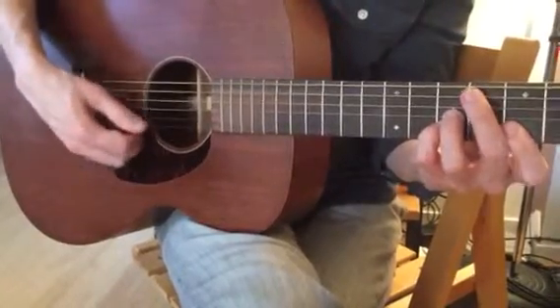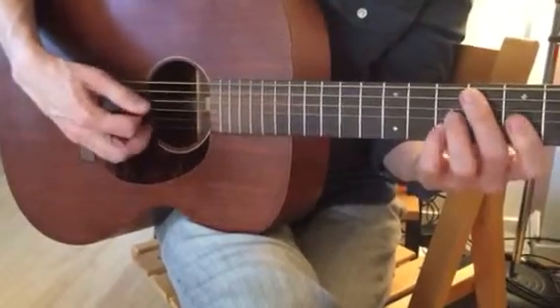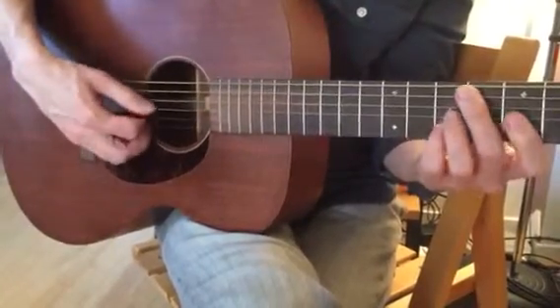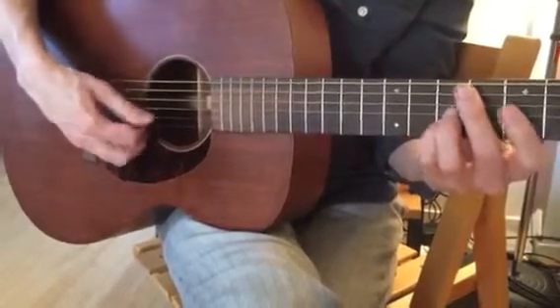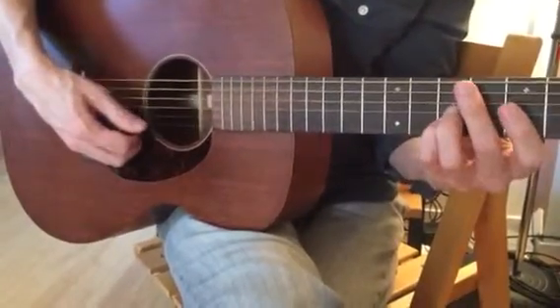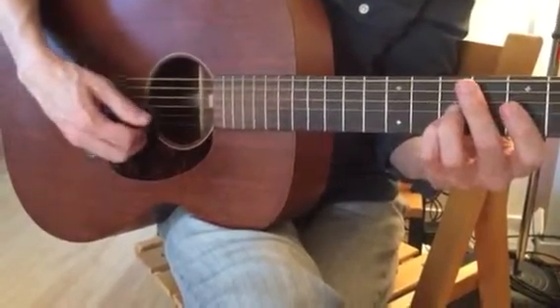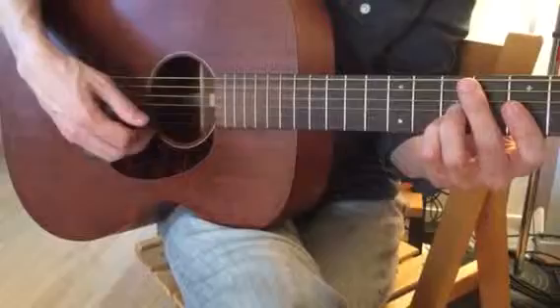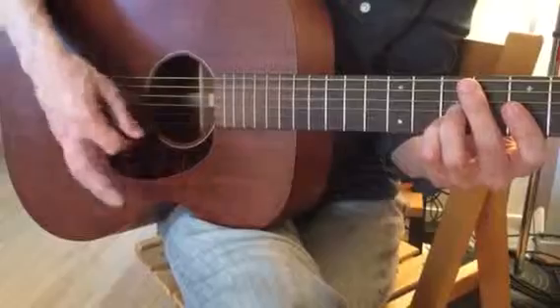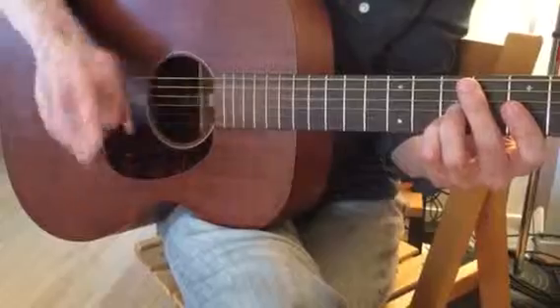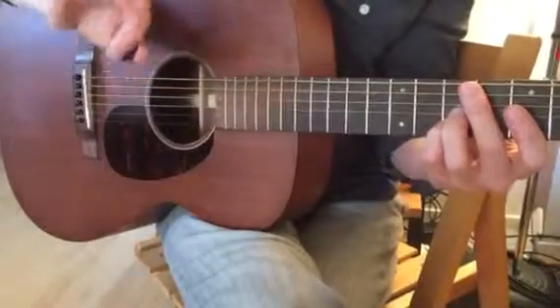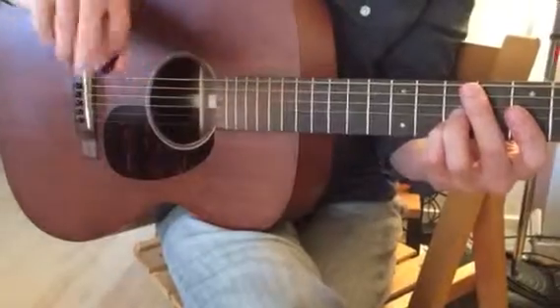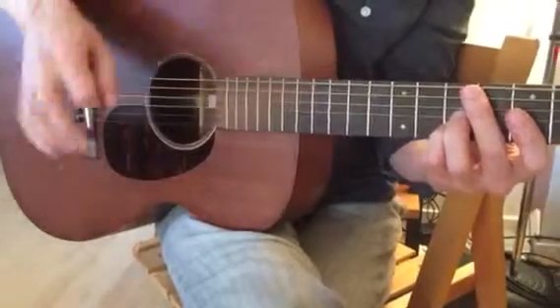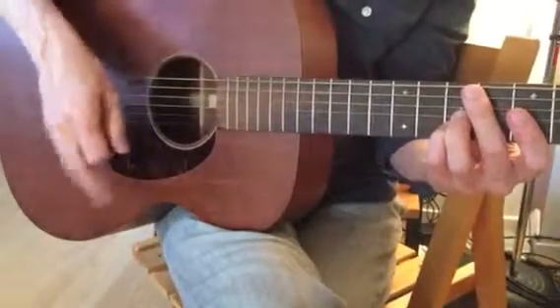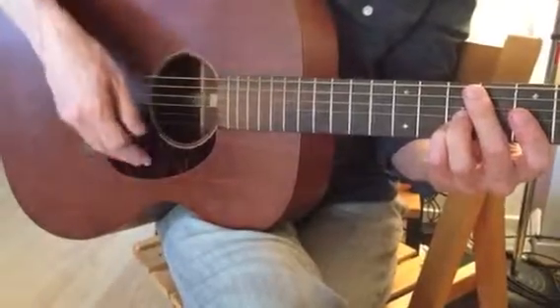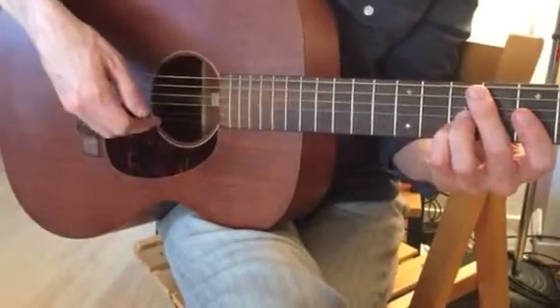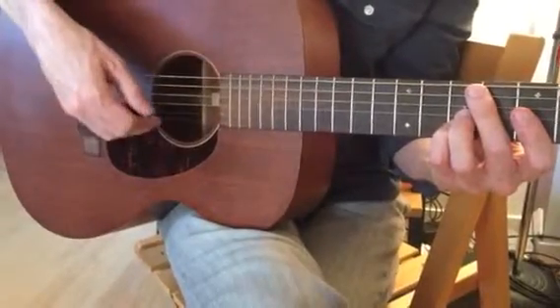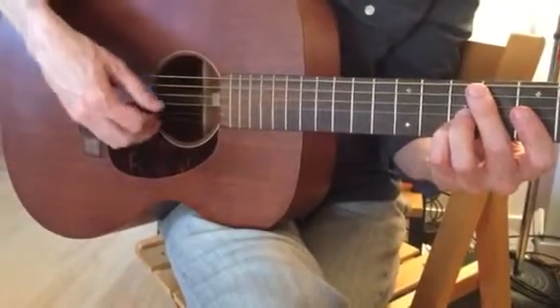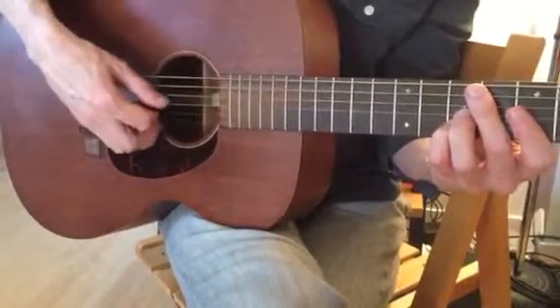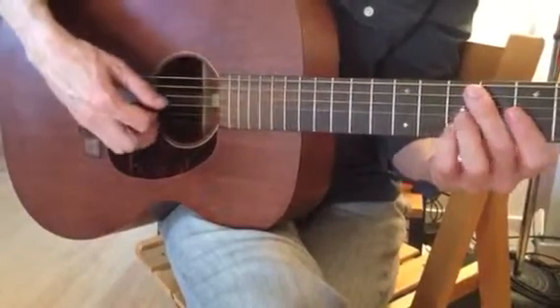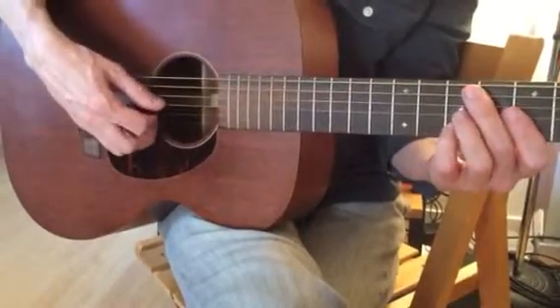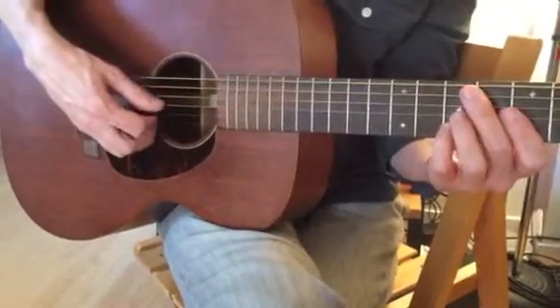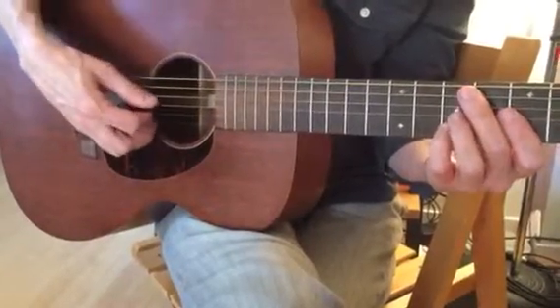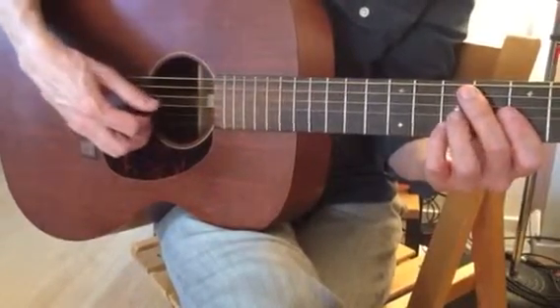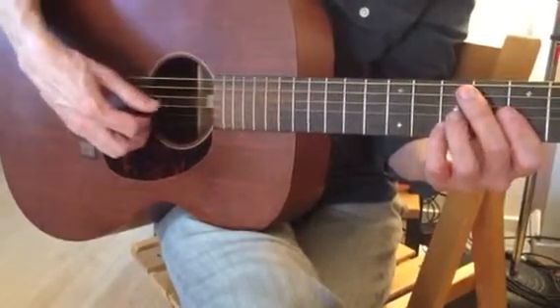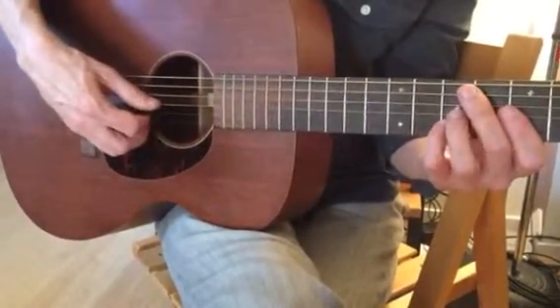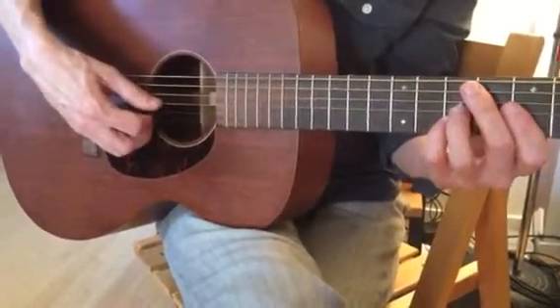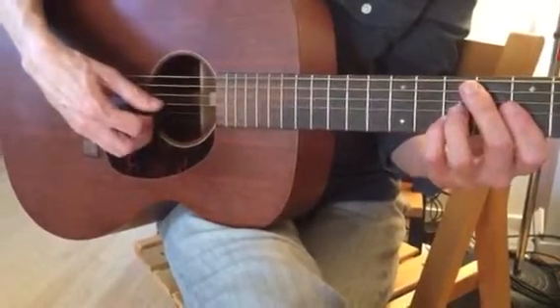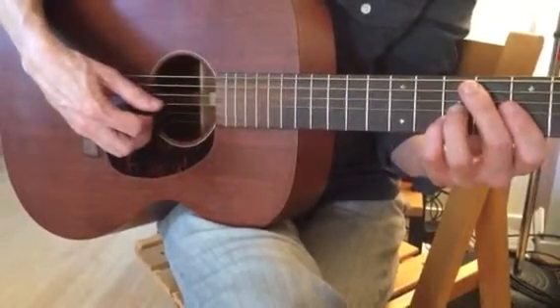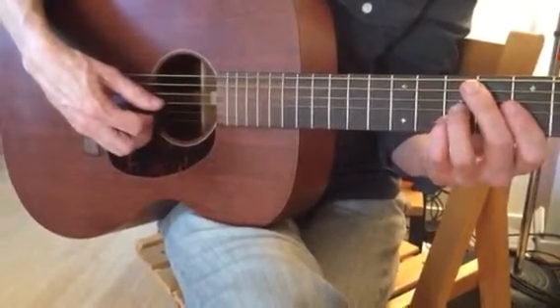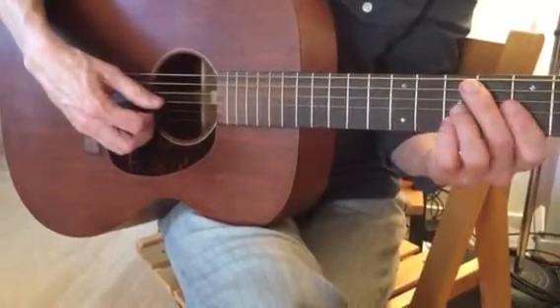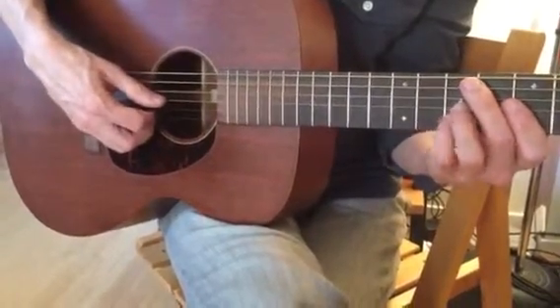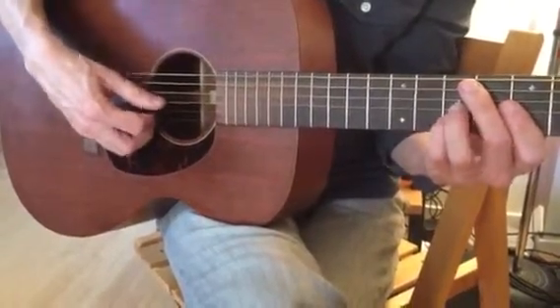And when I land on this, I put my fingers of the pick hand underneath the first string so that I don't accidentally play it. It's just these two.